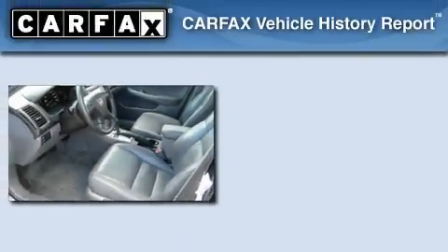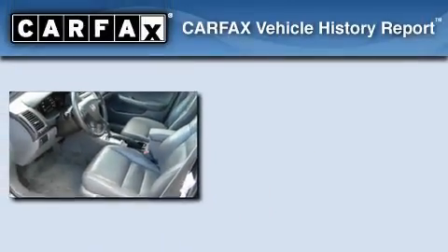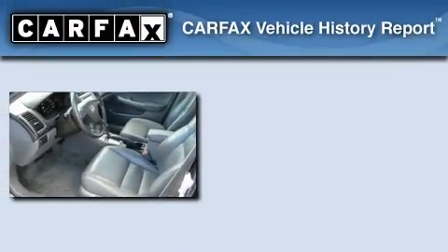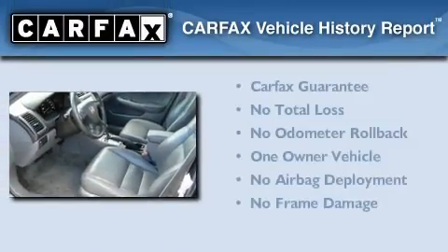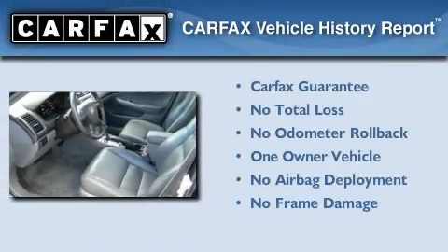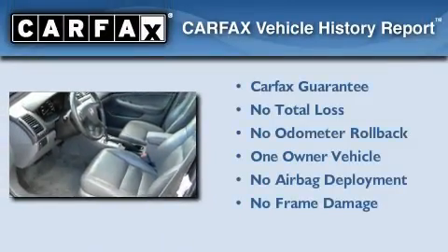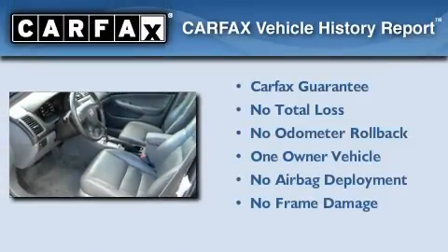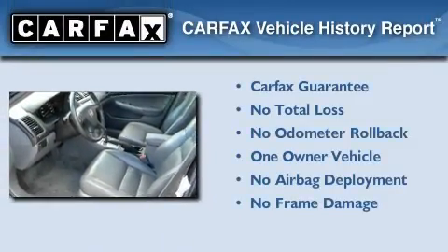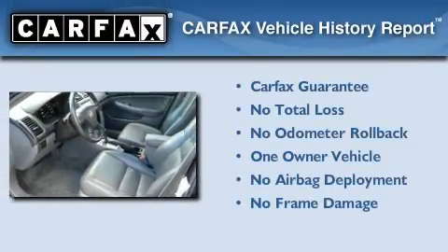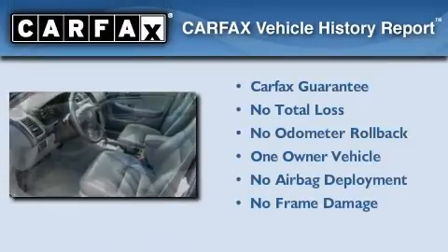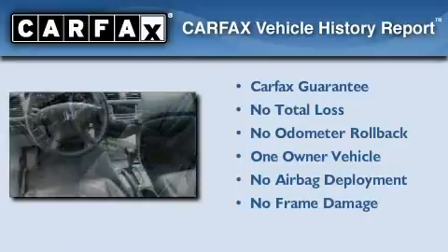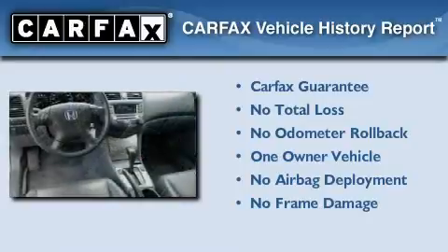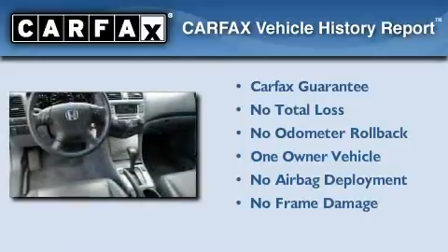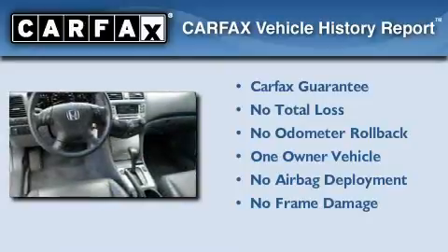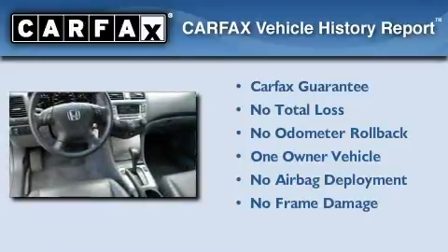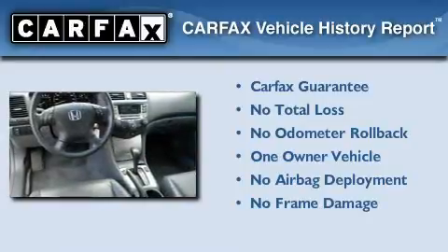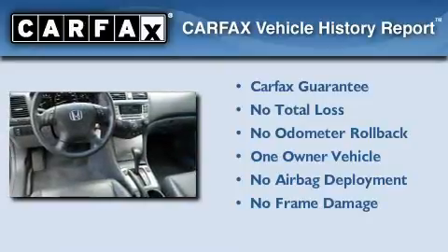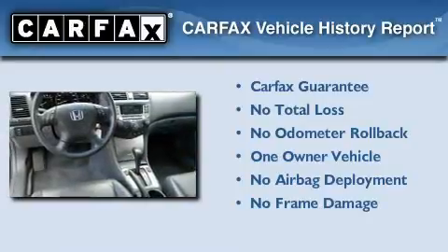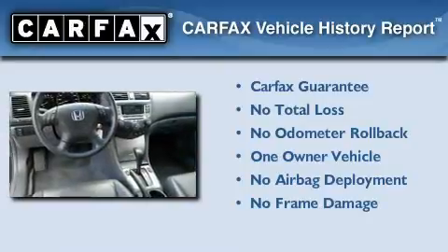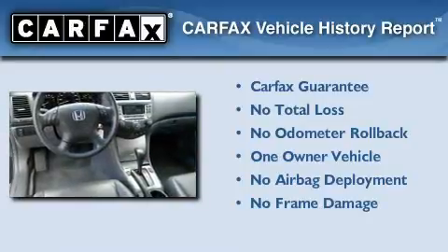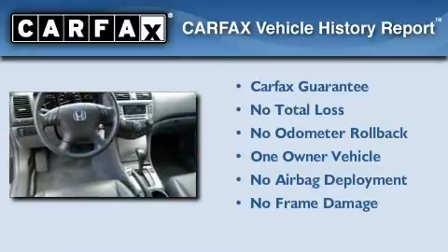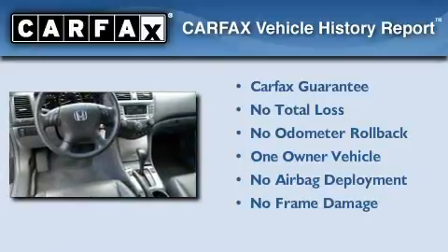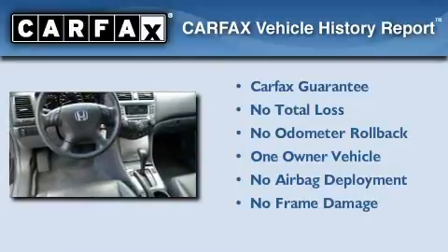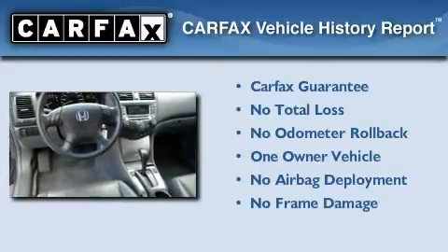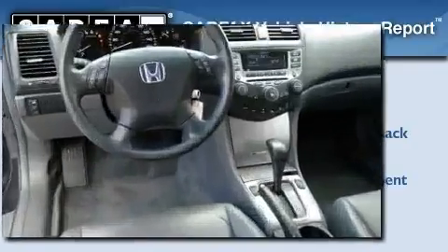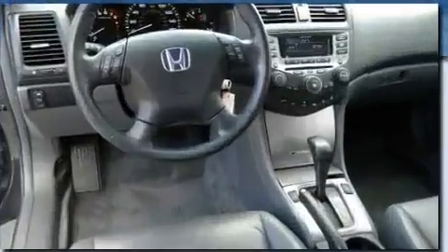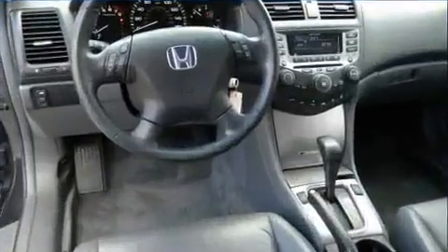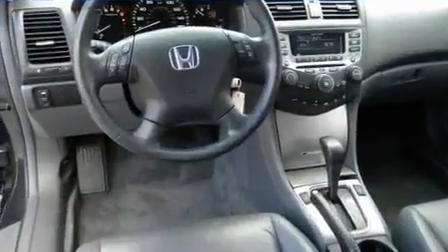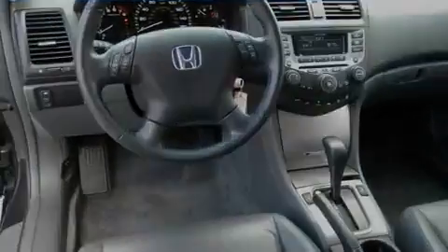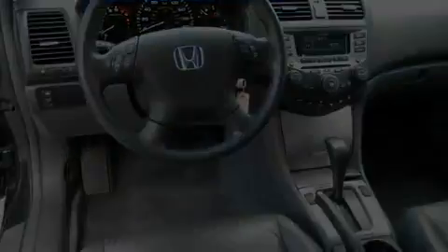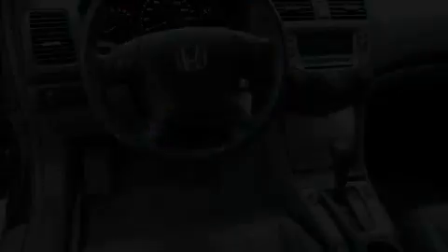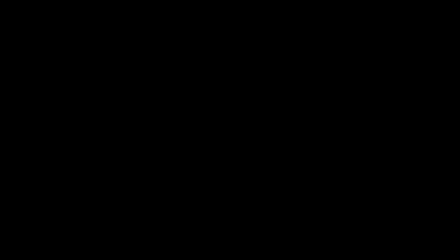This Honda has had only one owner, and it qualifies for the Carfax buyback guarantee. This vehicle is sure to sell fast.